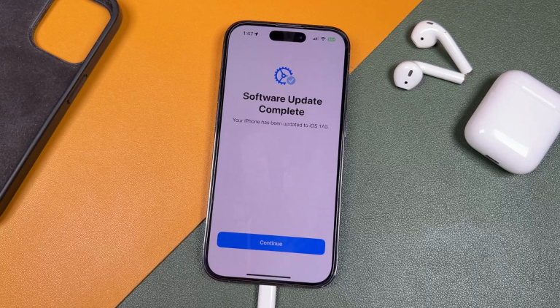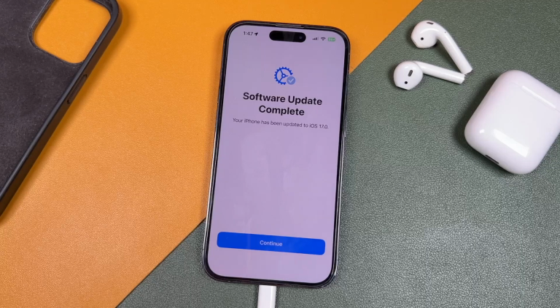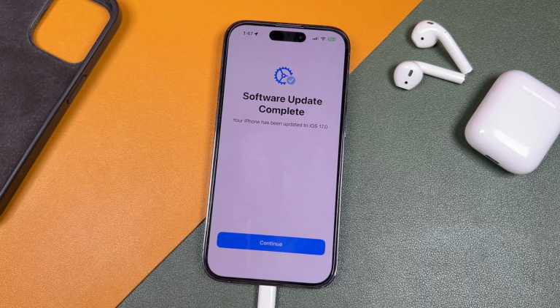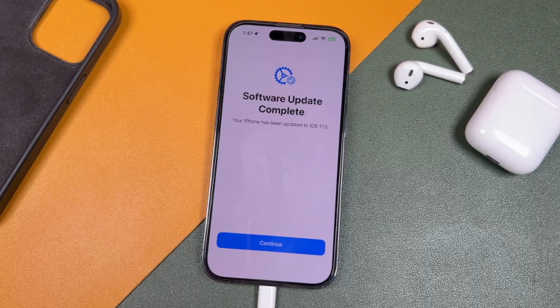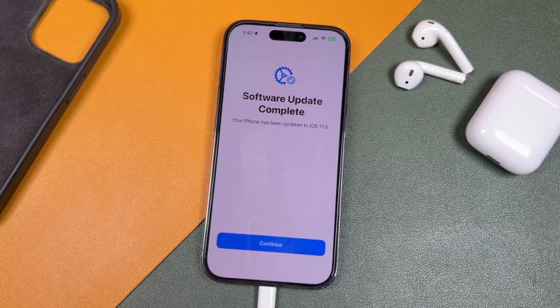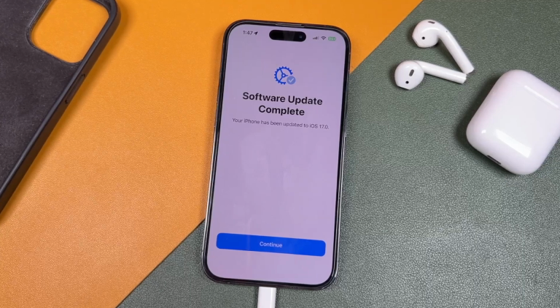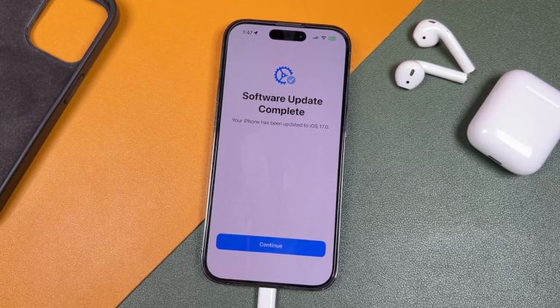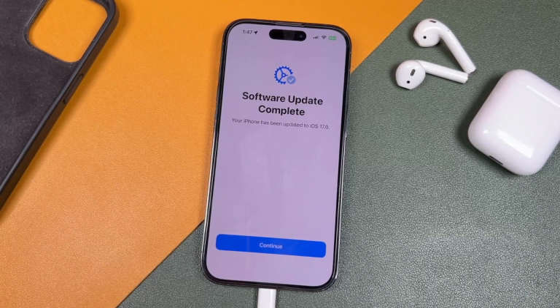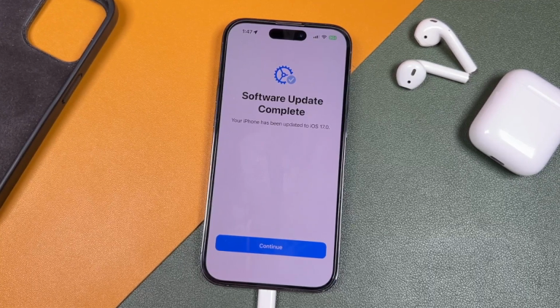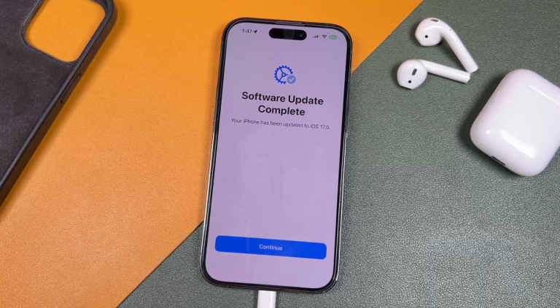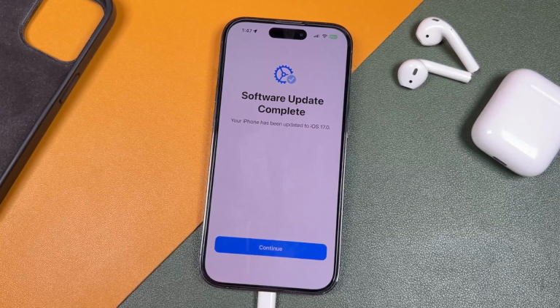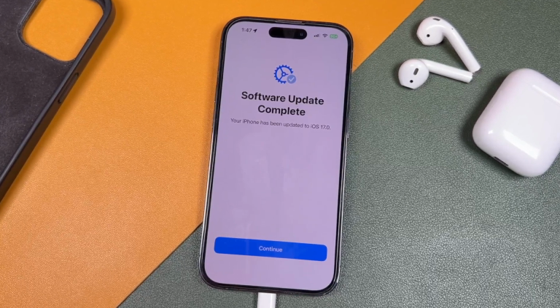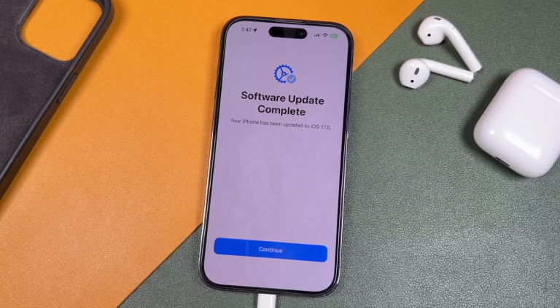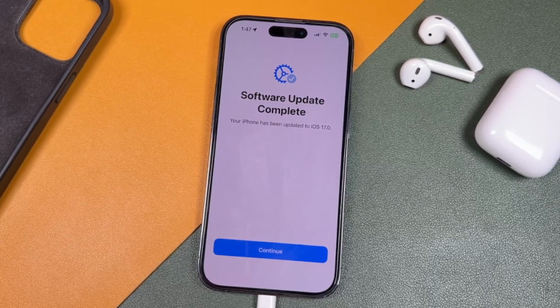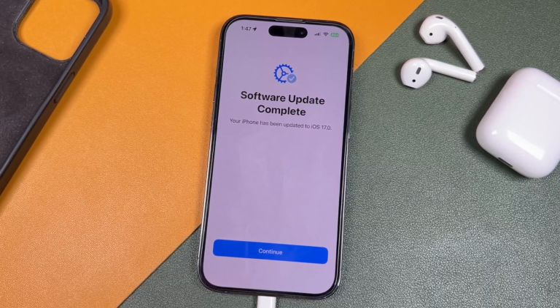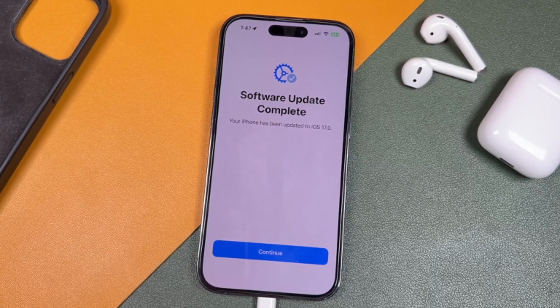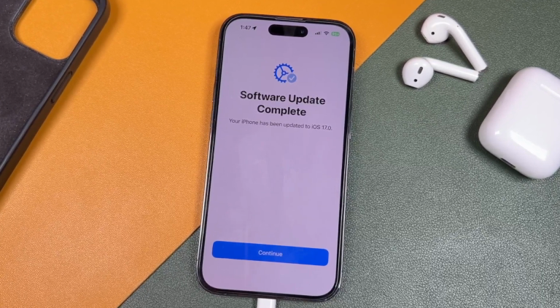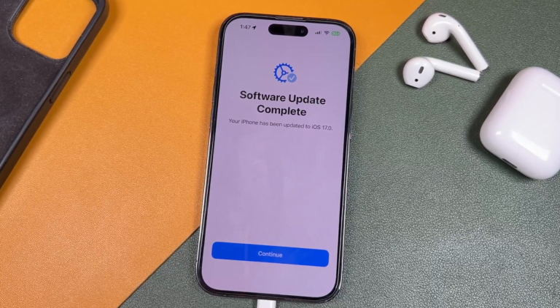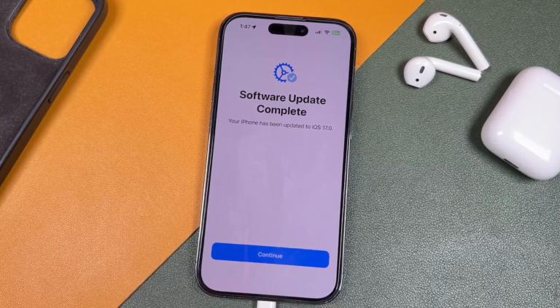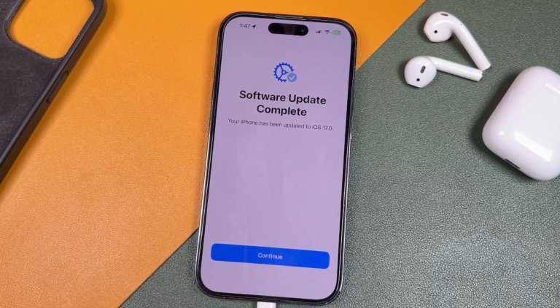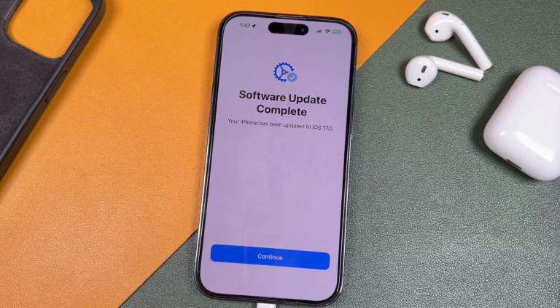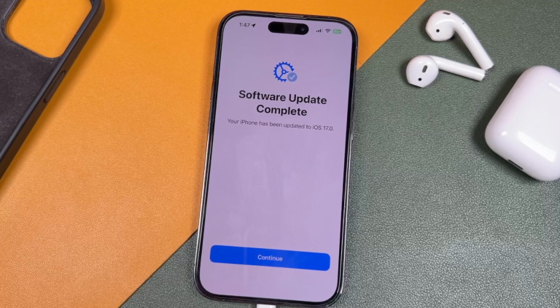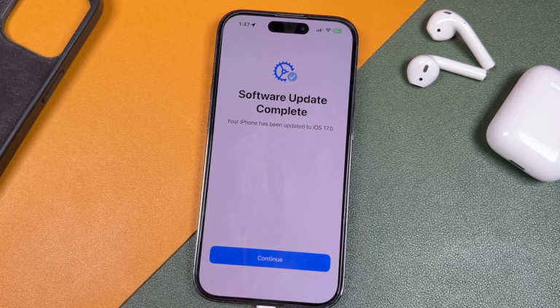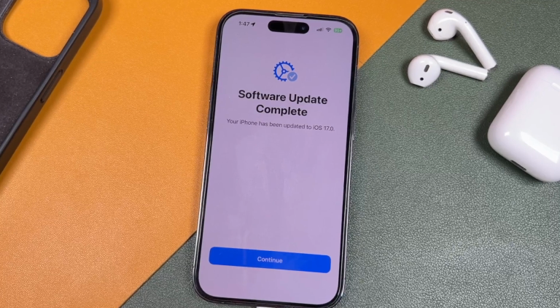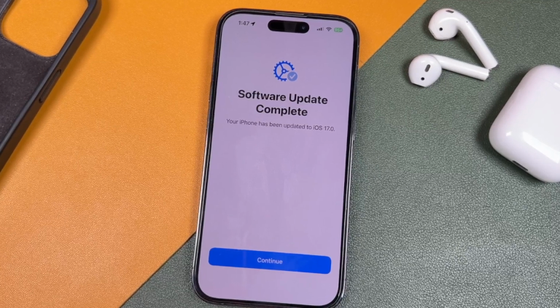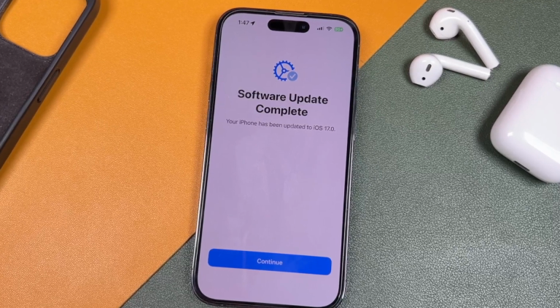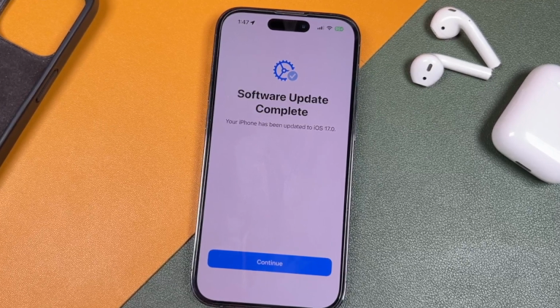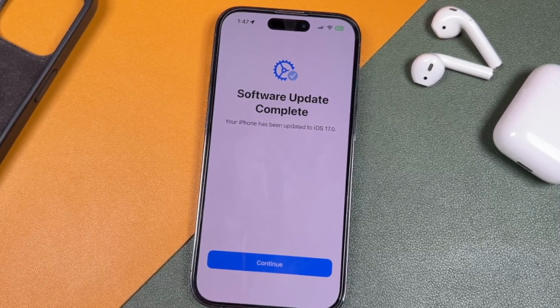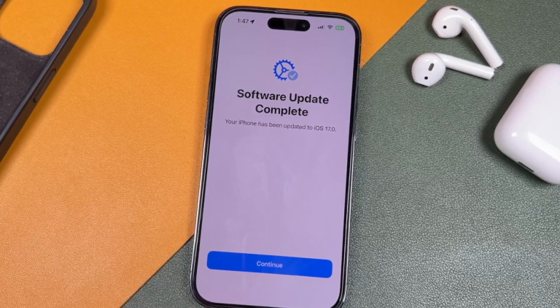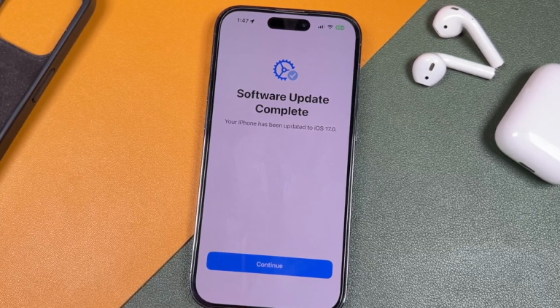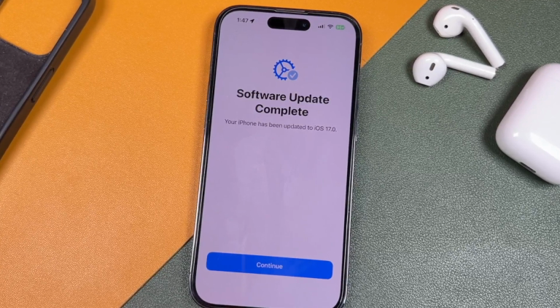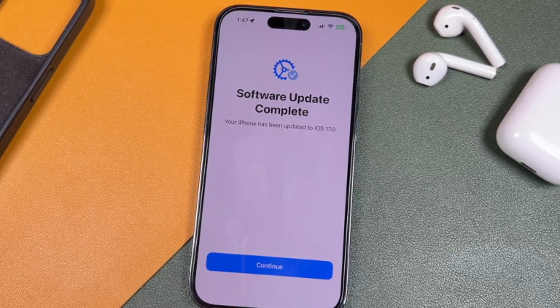Hey everyone, welcome back. This is Dan from DHTV and today I'm going to be showing you how to install iOS 17 on your iPhone. Let's get started.